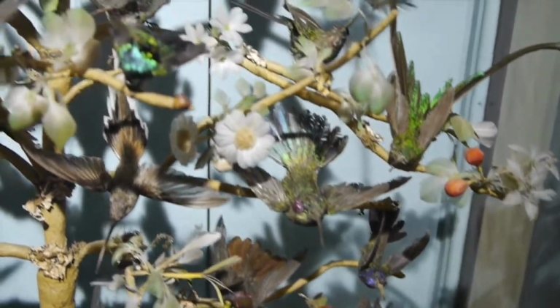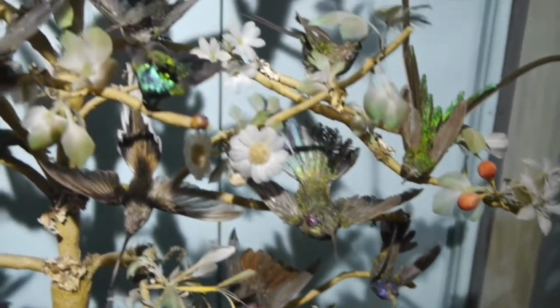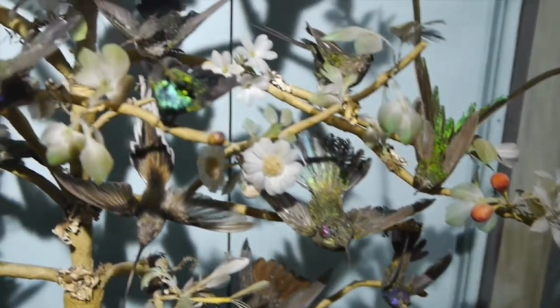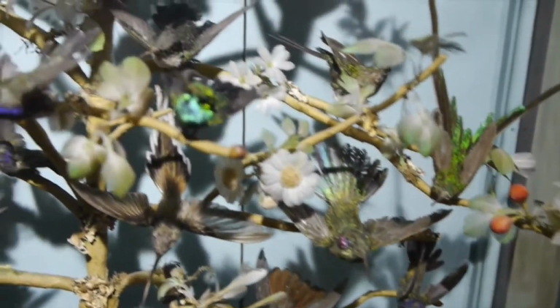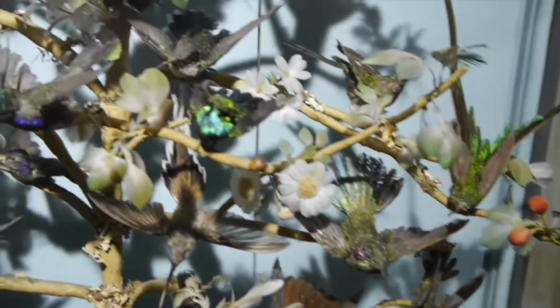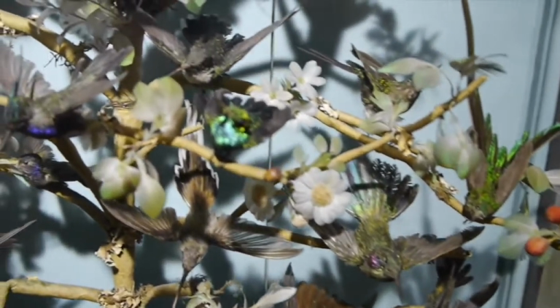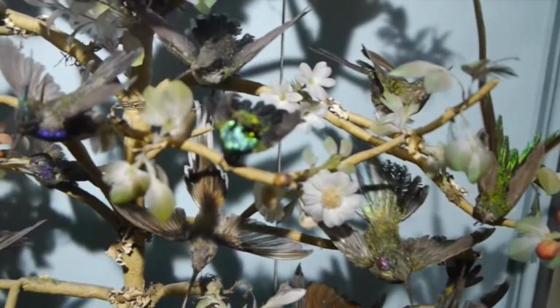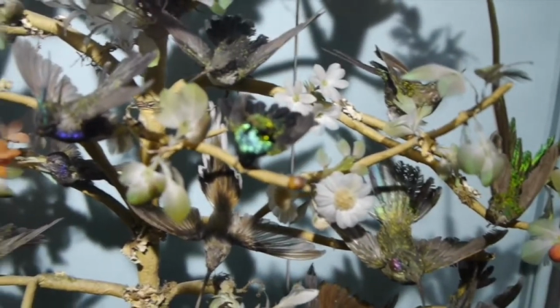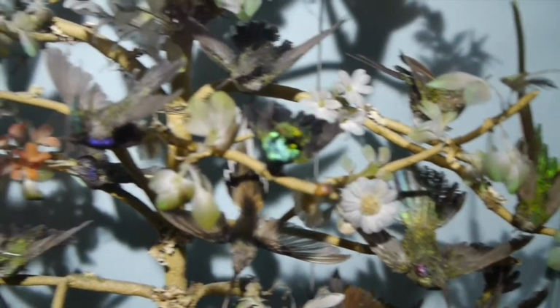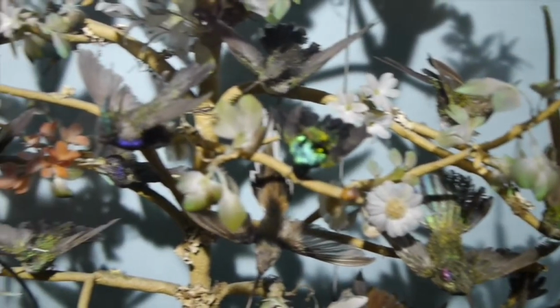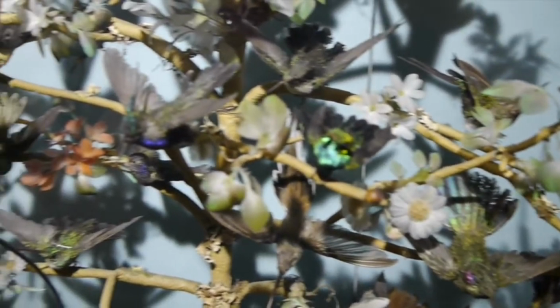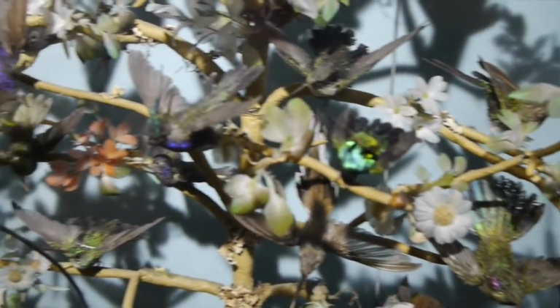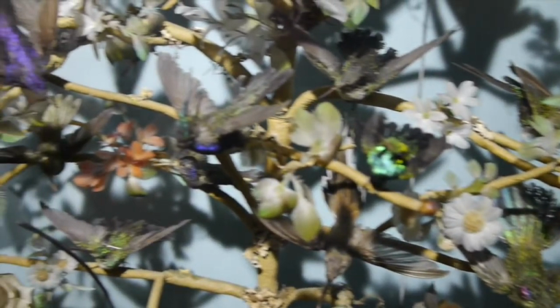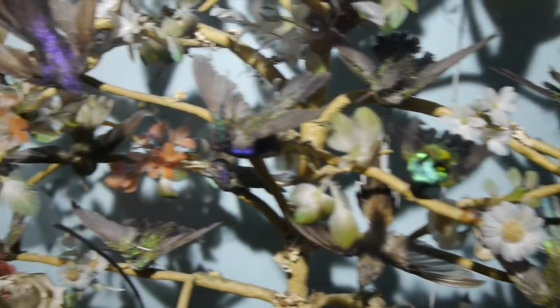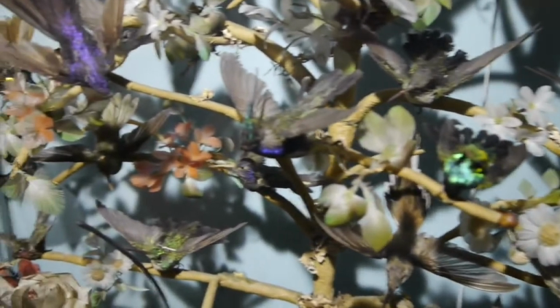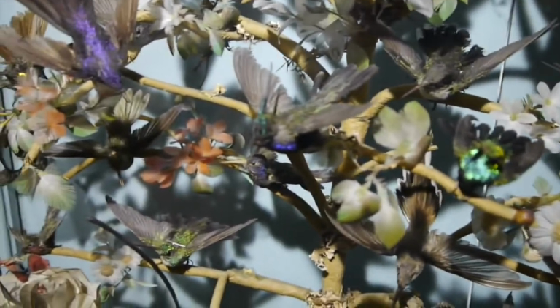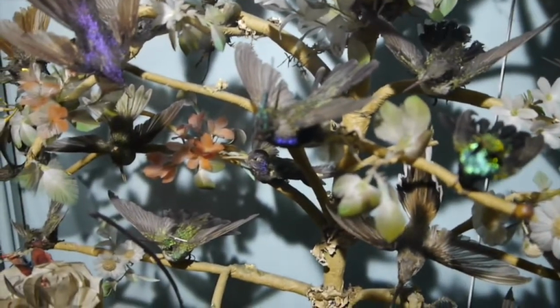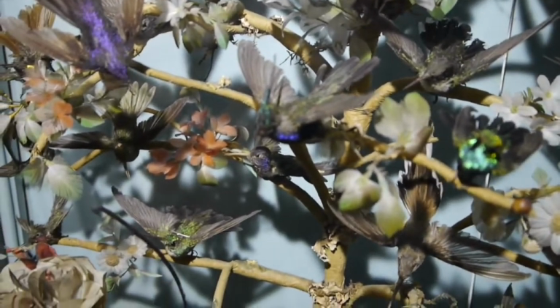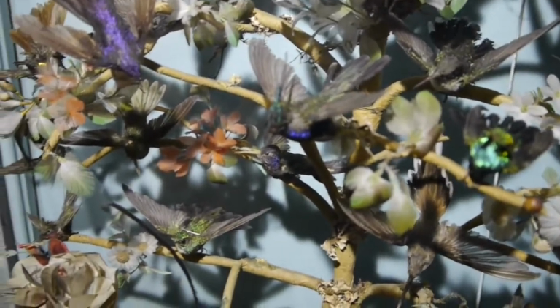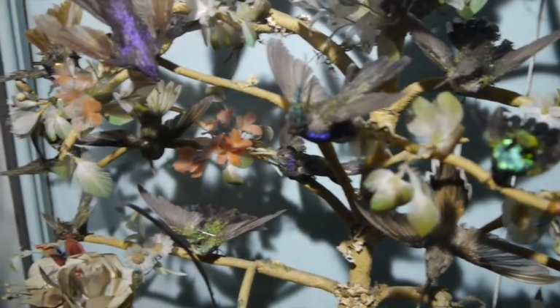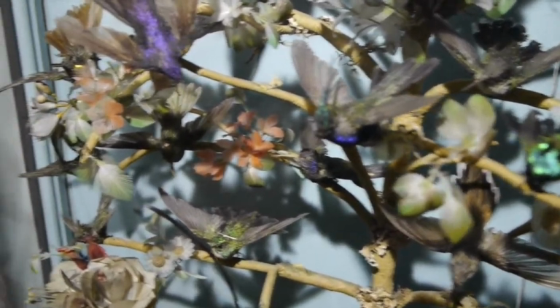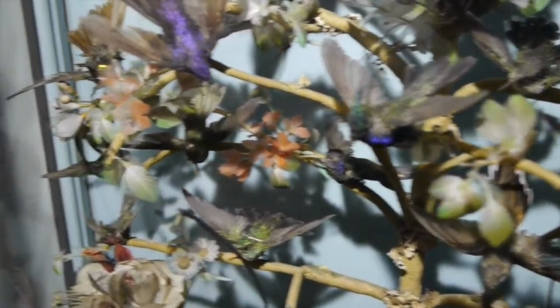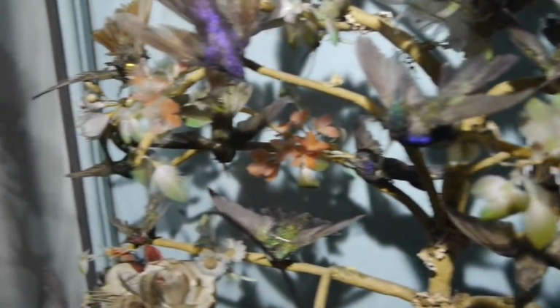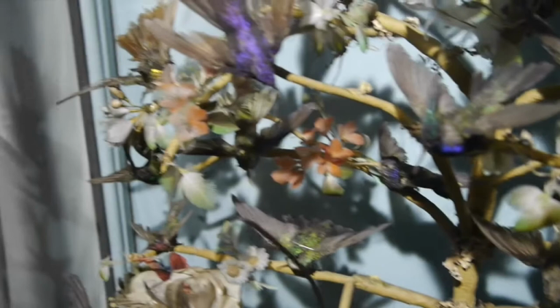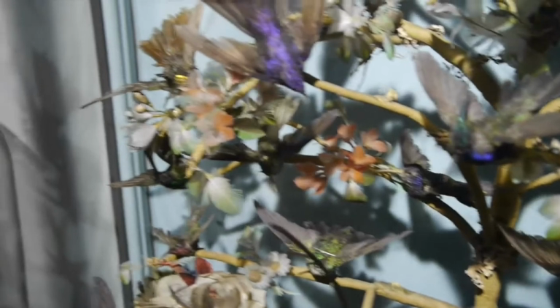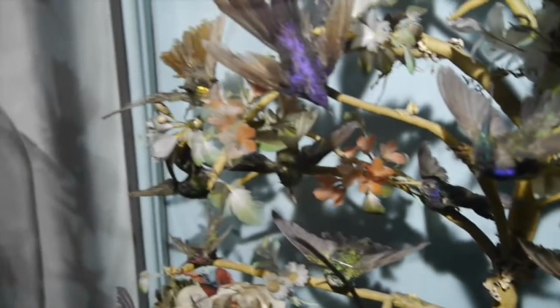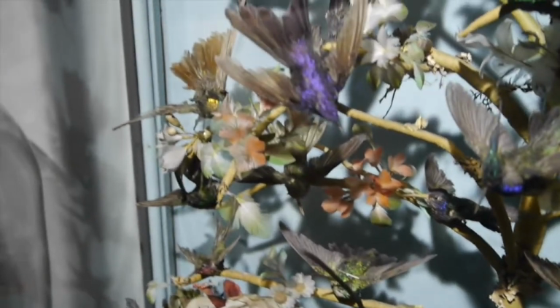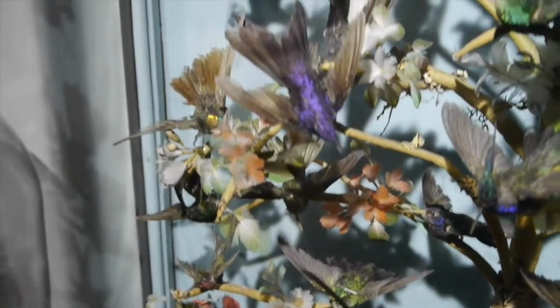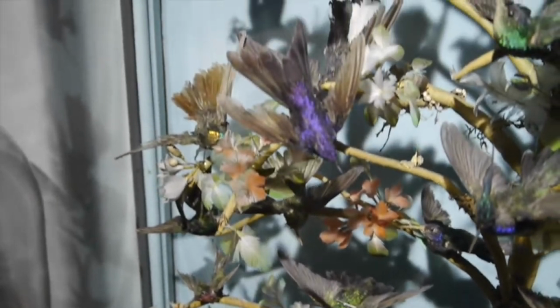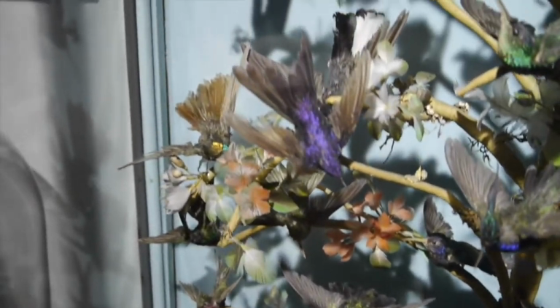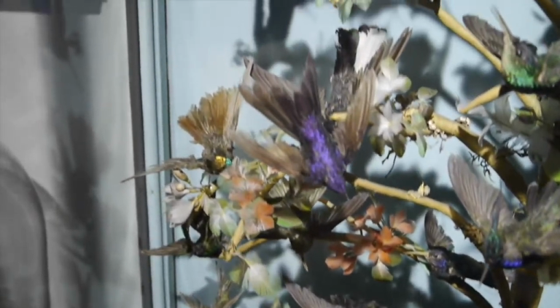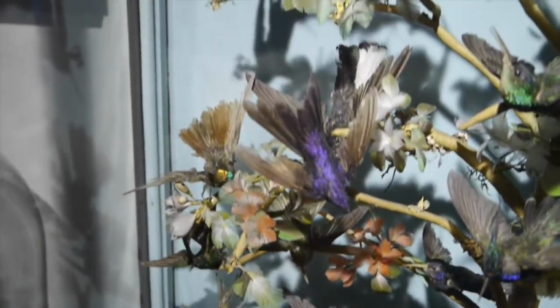Mrs. Mullins donated the case of hummingbirds to the Worcester Museum in September of 1905.